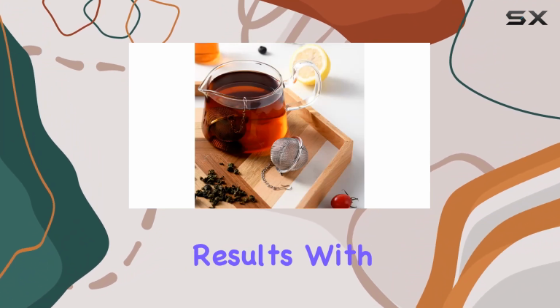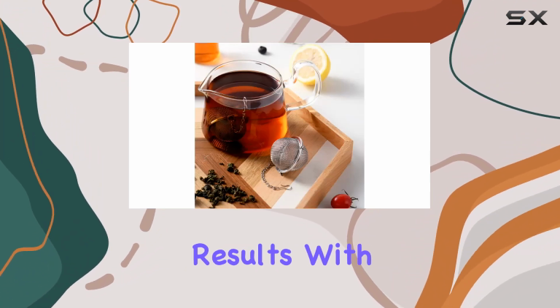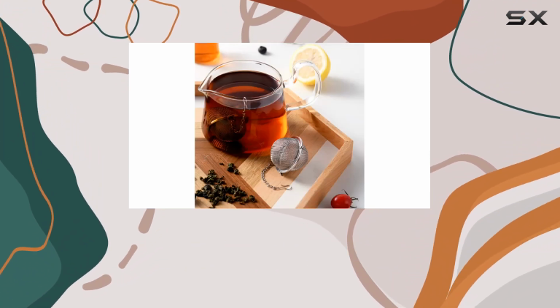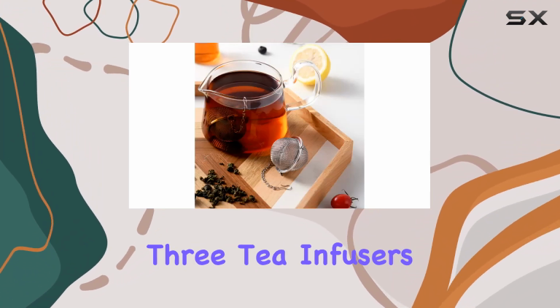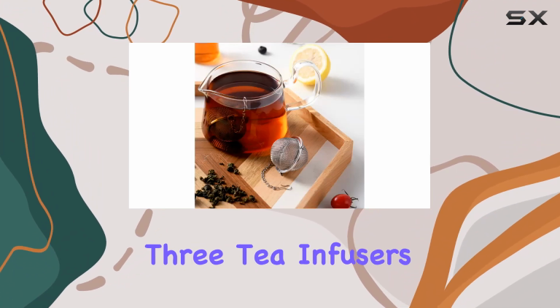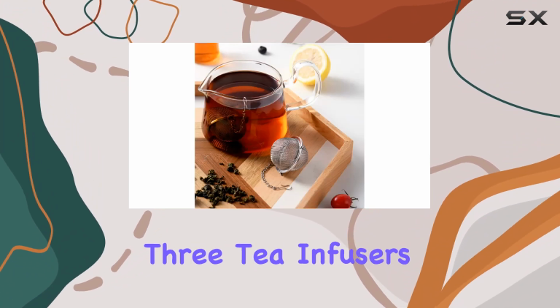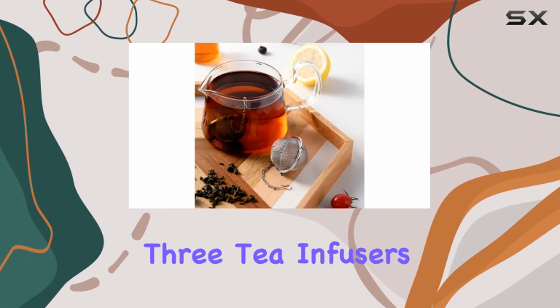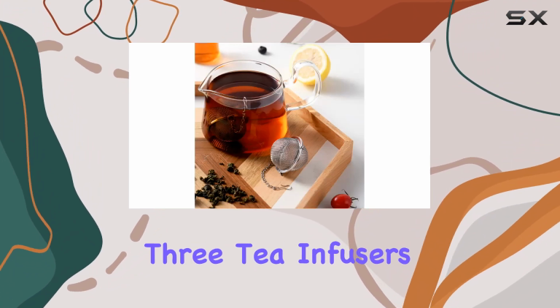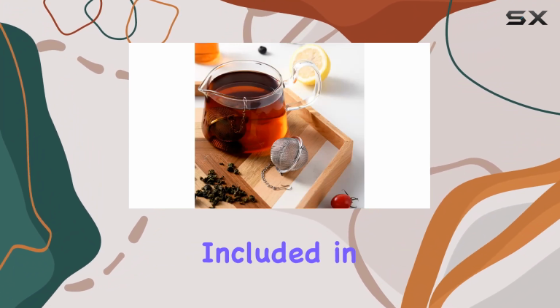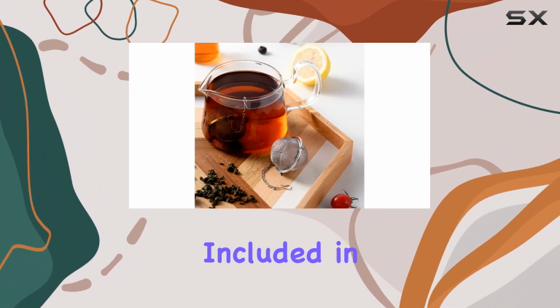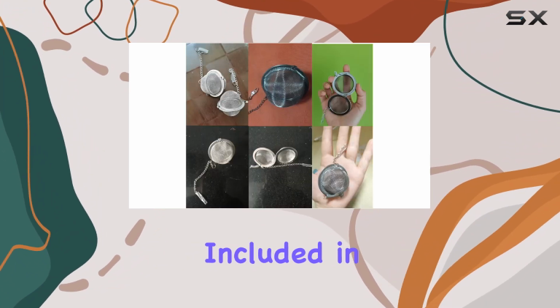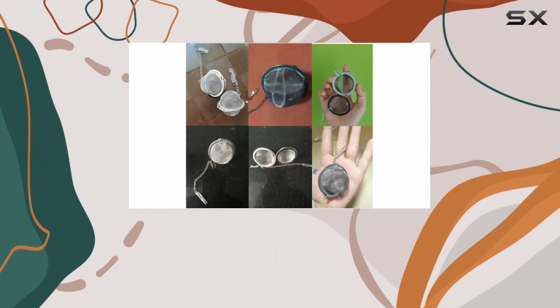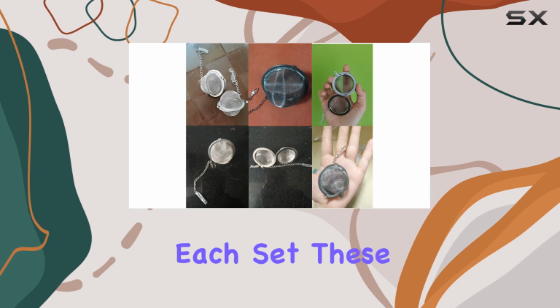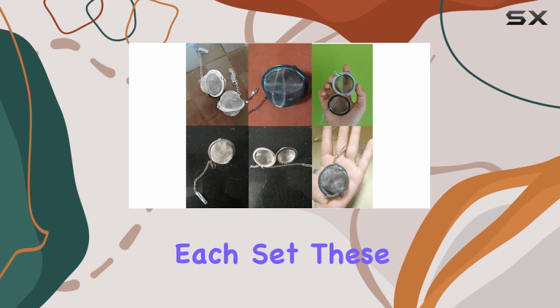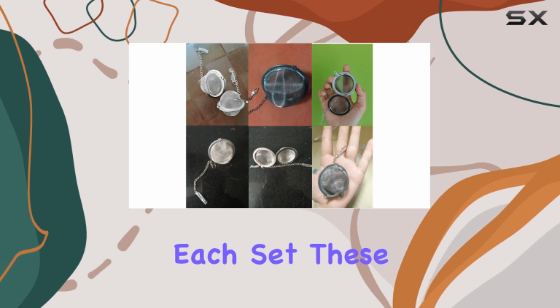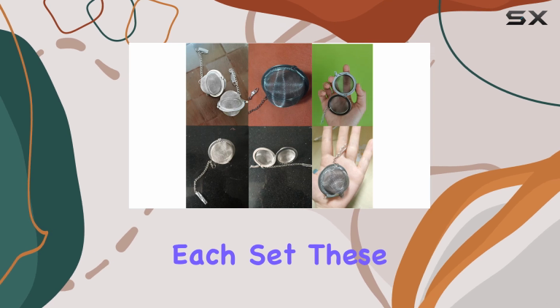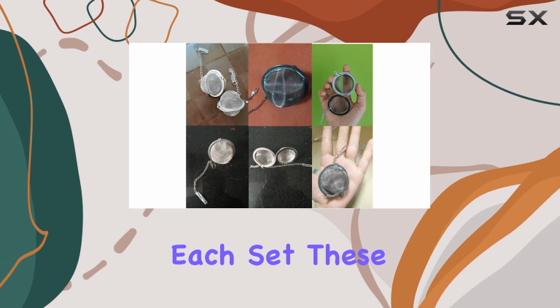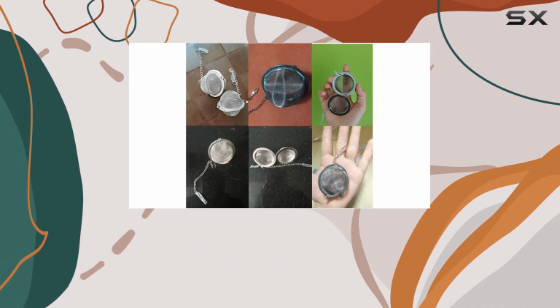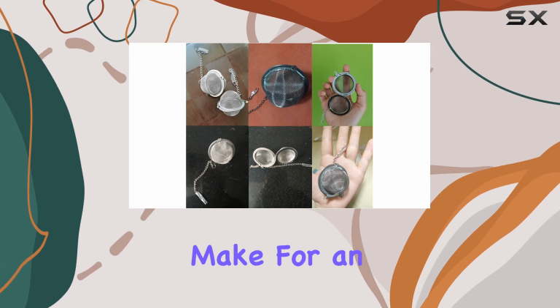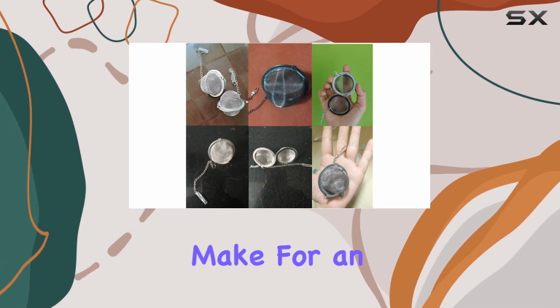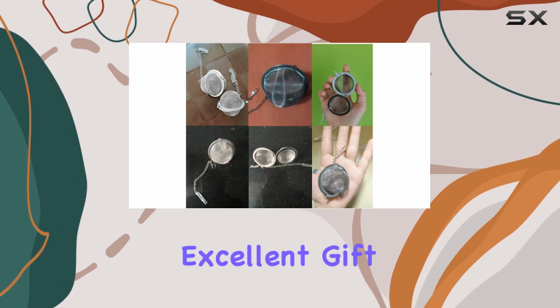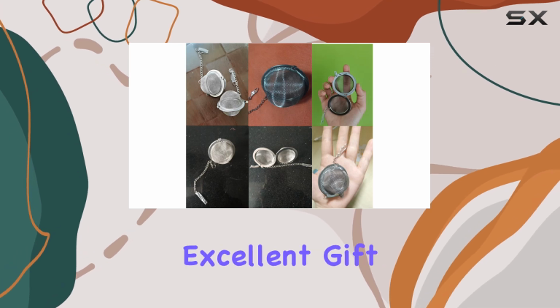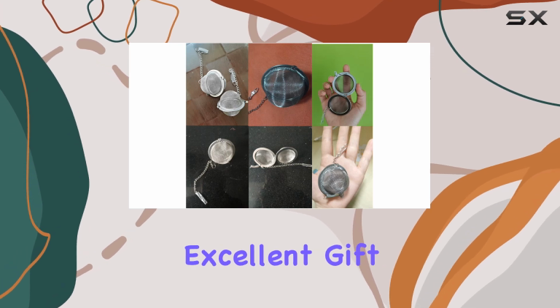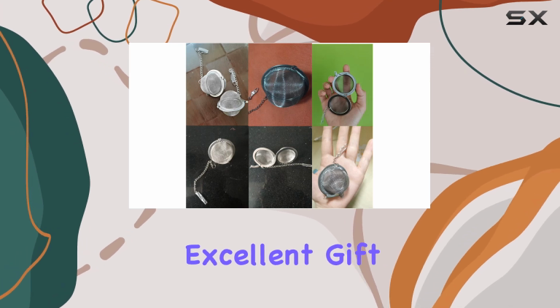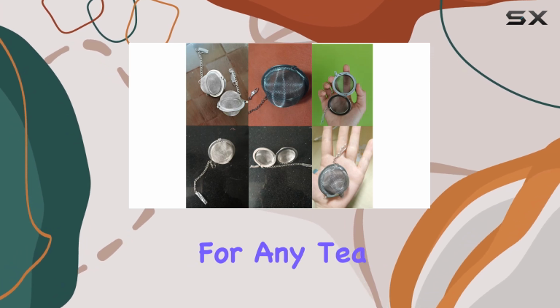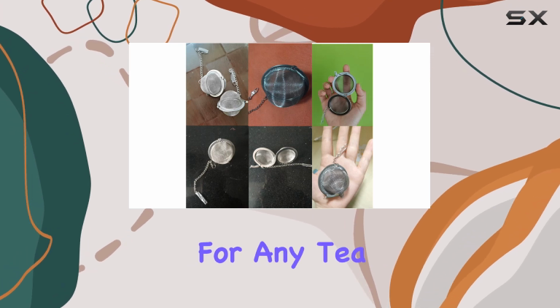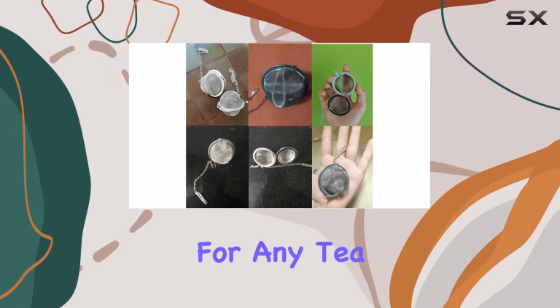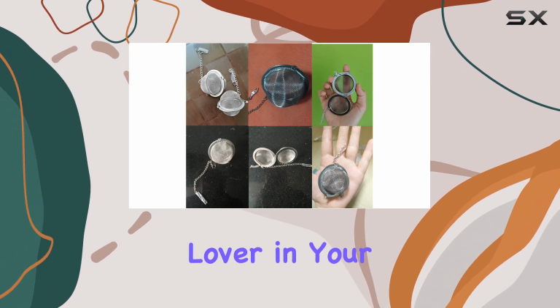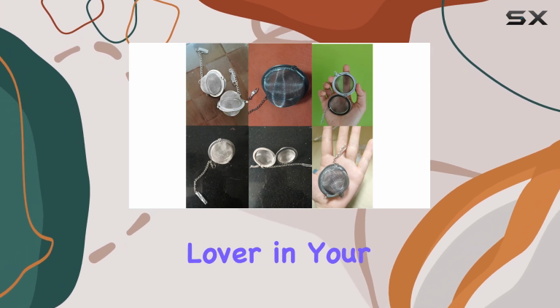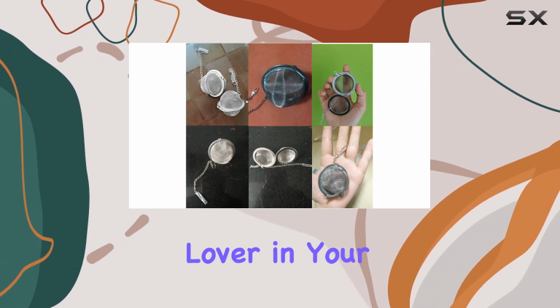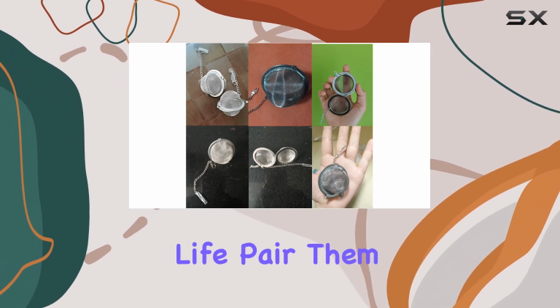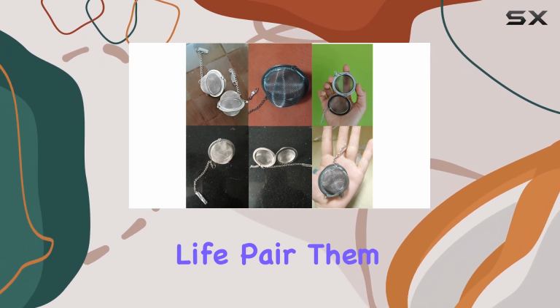With three tea infusers included in each set, these make for an excellent gift for any tea lover in your life.